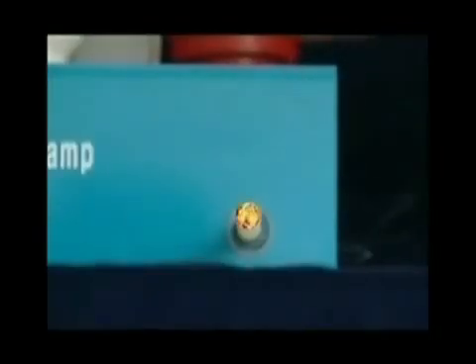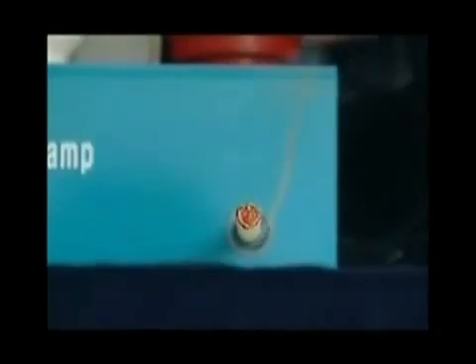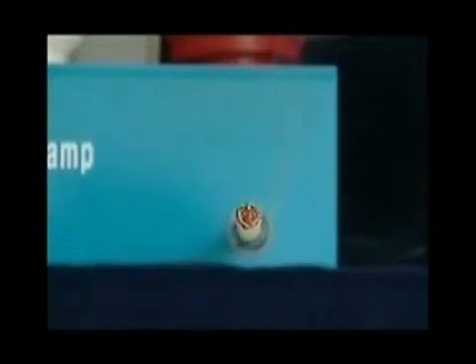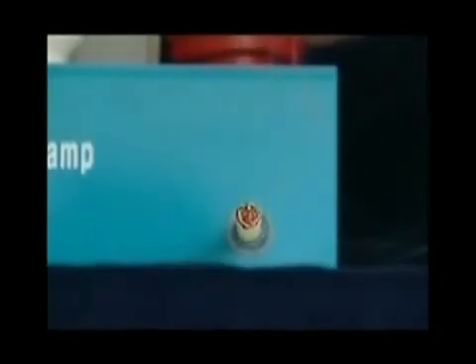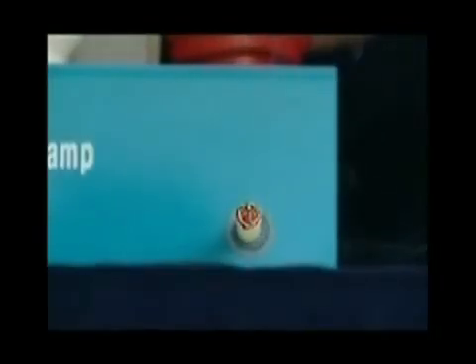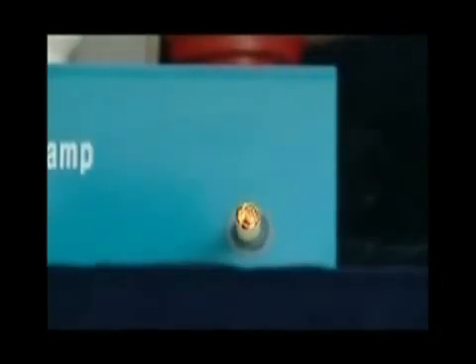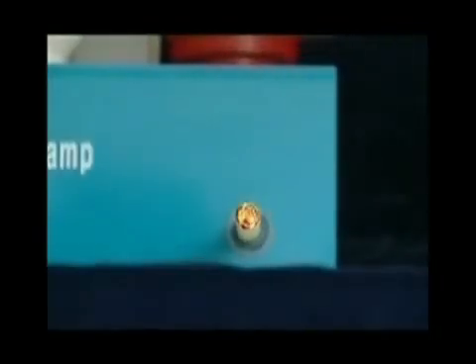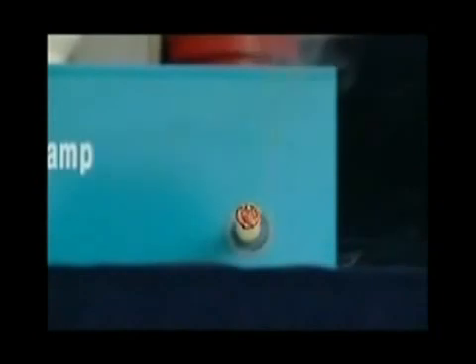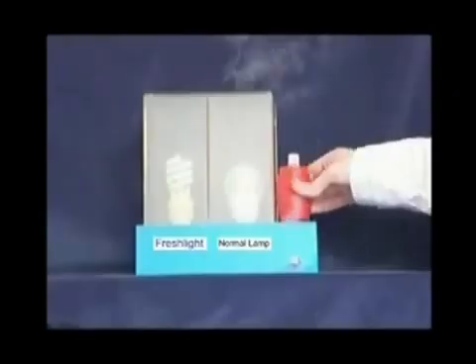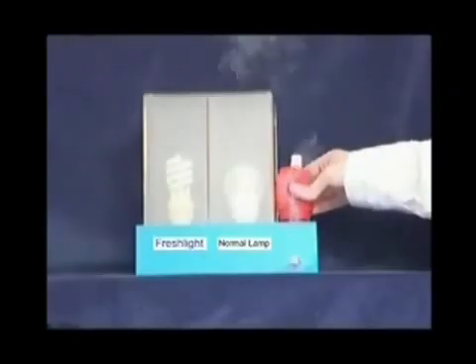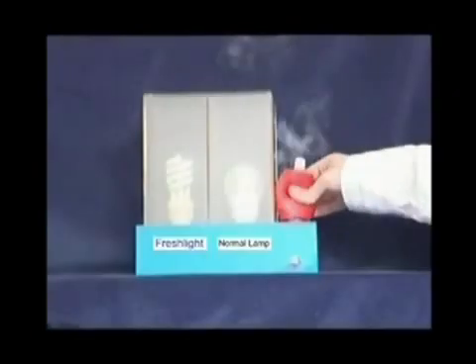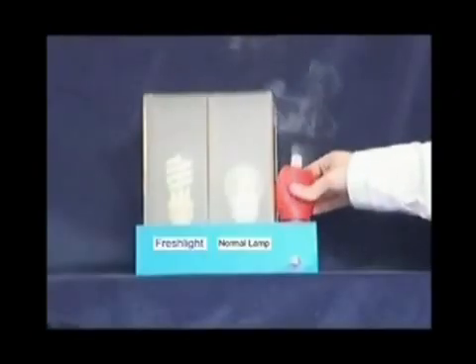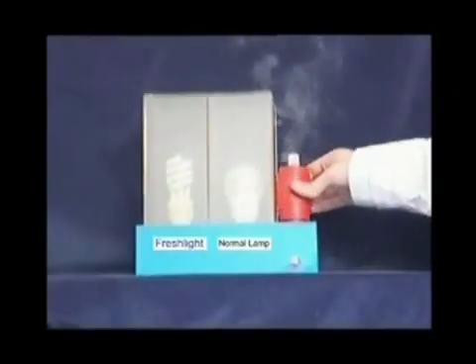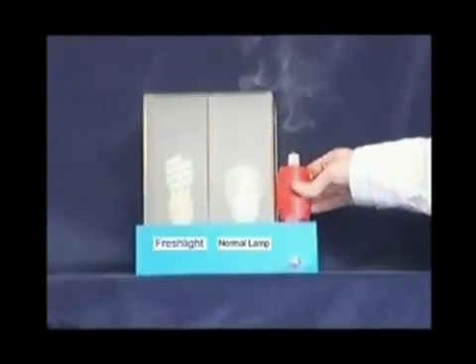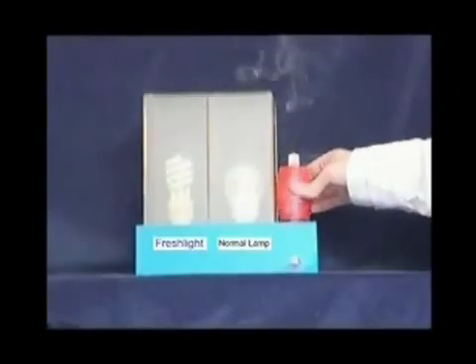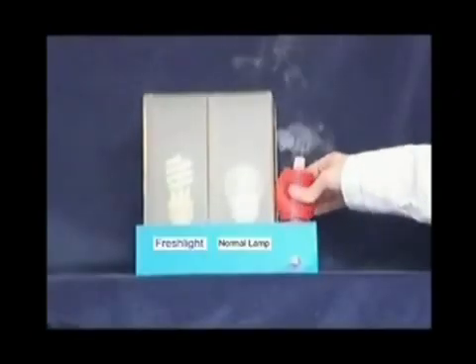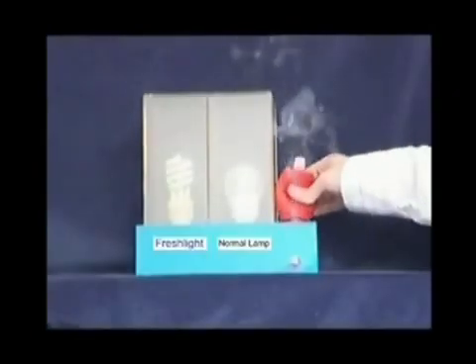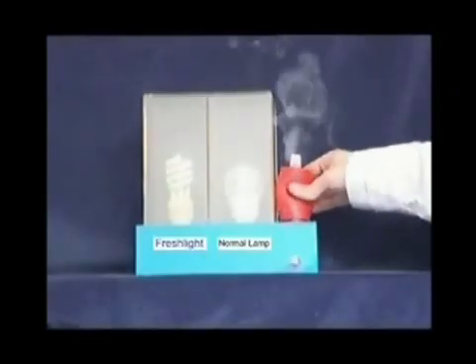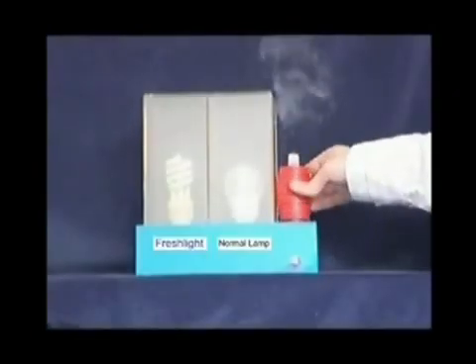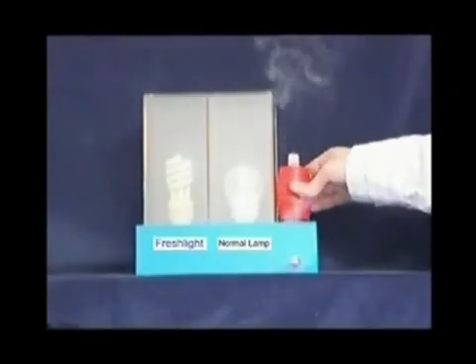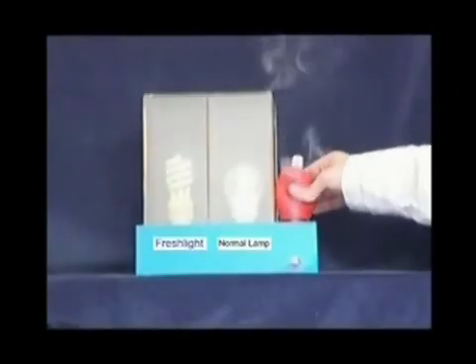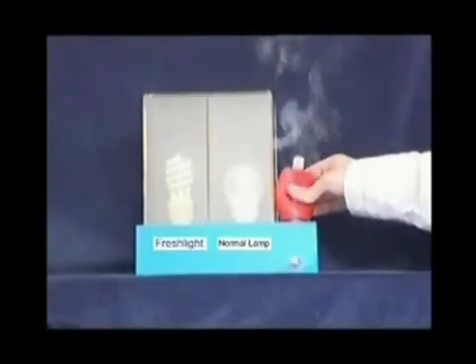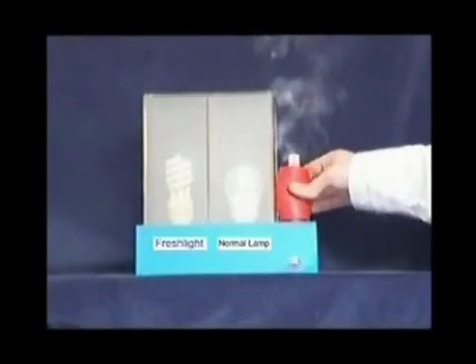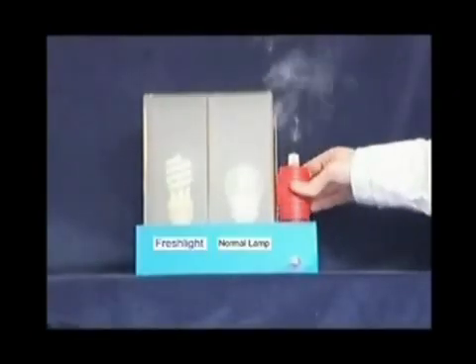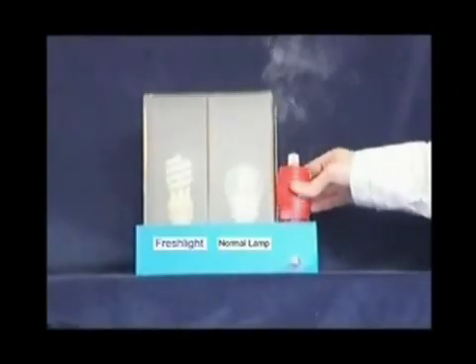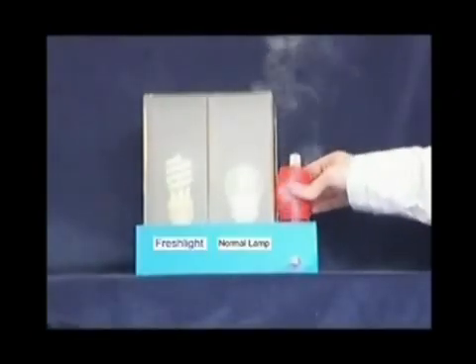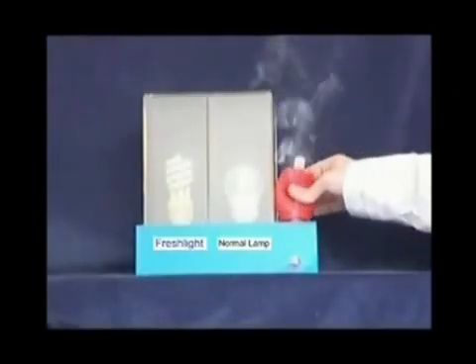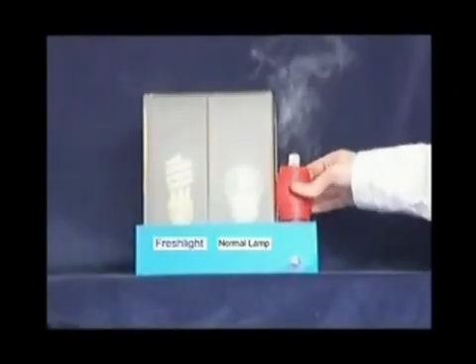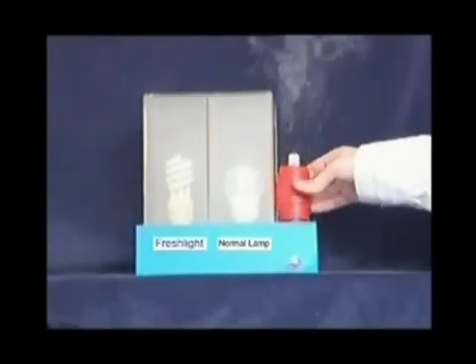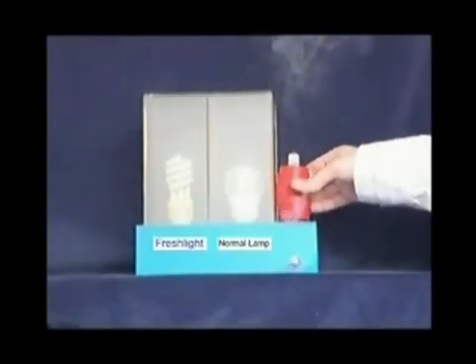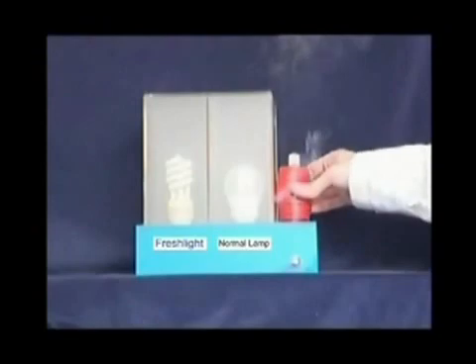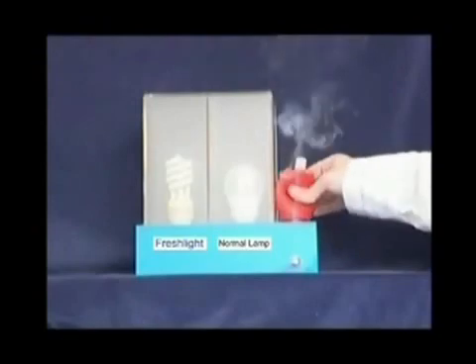These bulbs are, in every other respect, conventional, high-quality, long-life, energy-saving bulbs, and consequently do not carry a premium price.